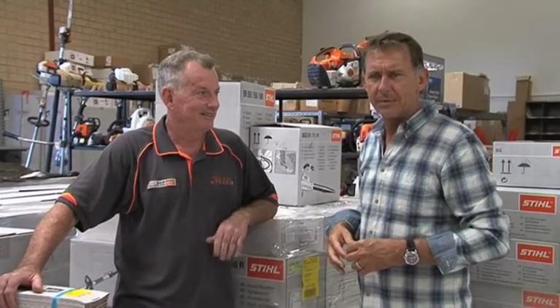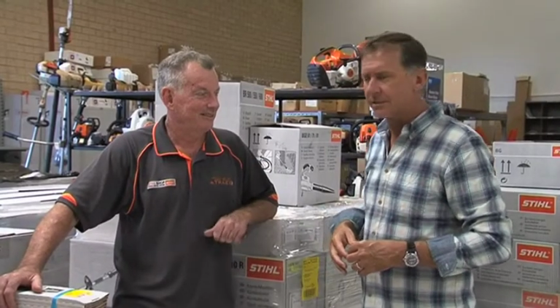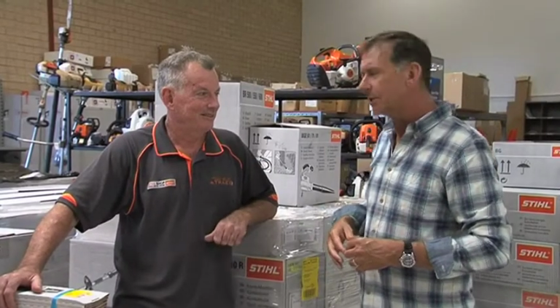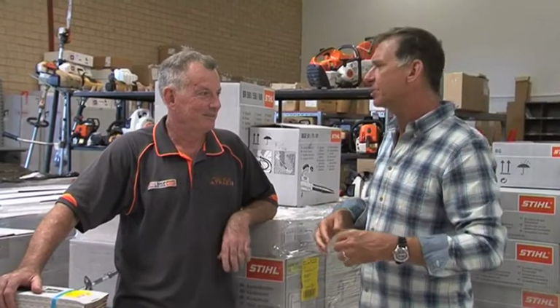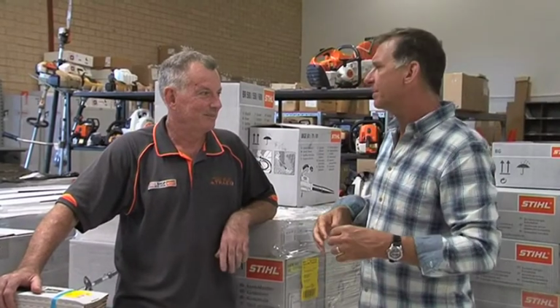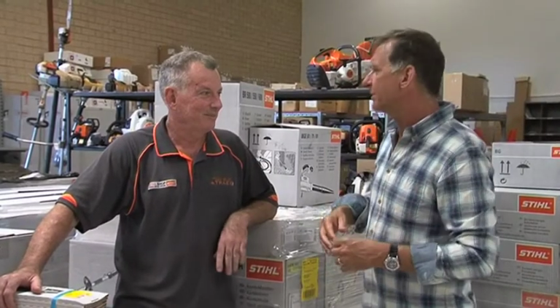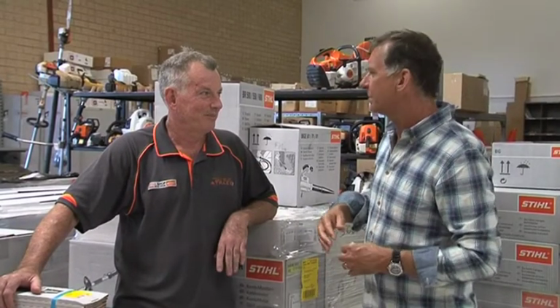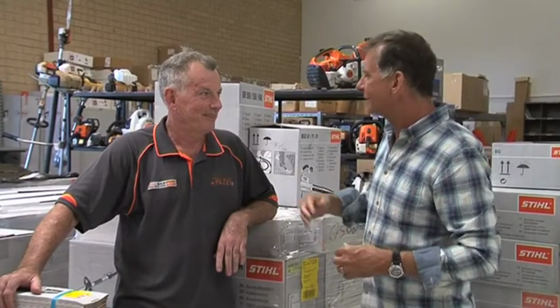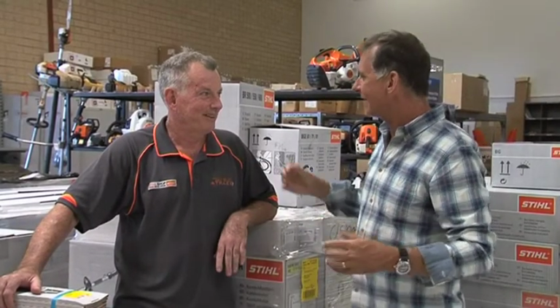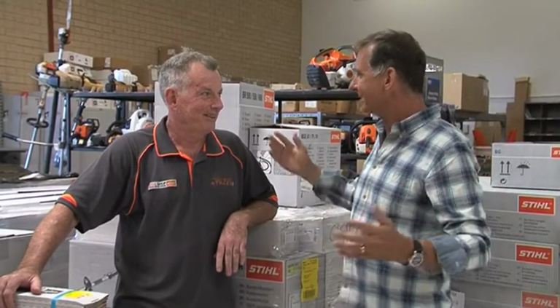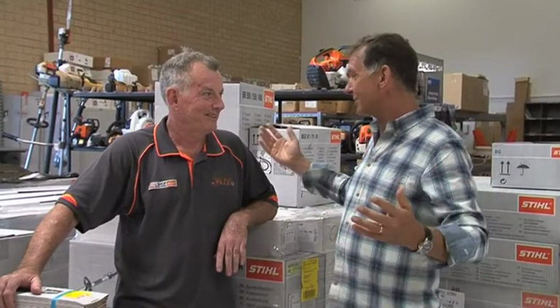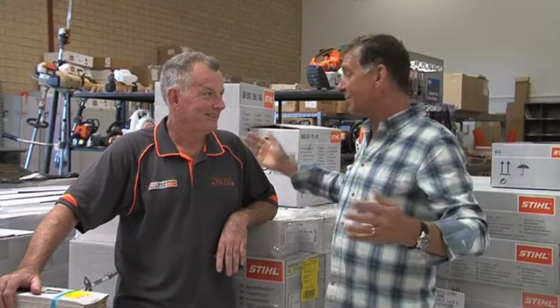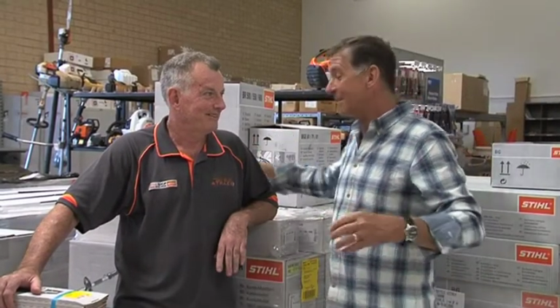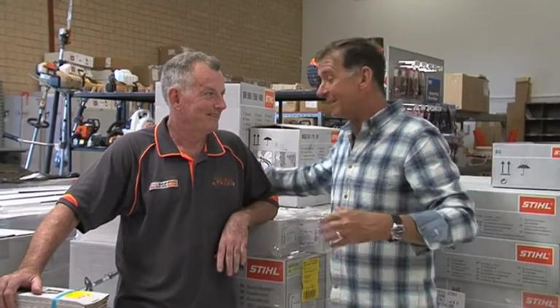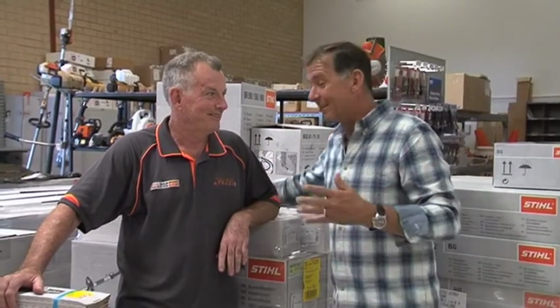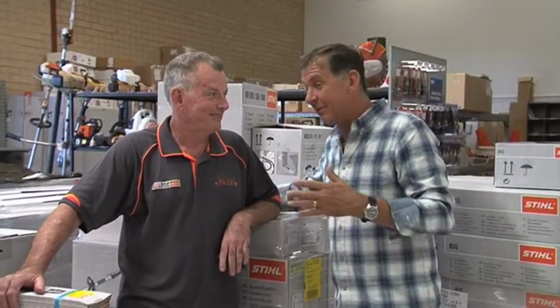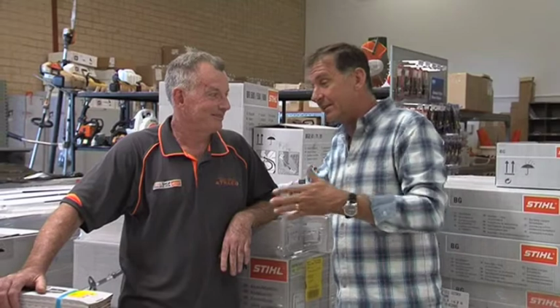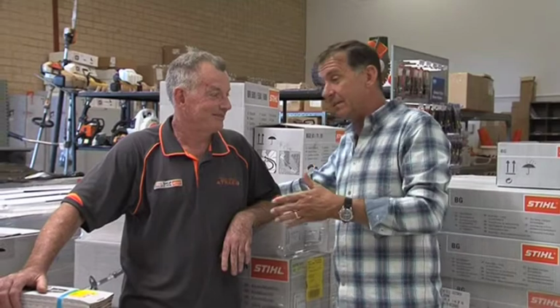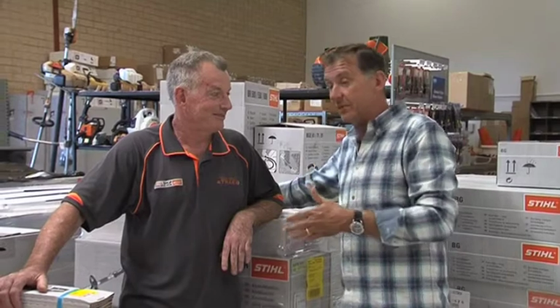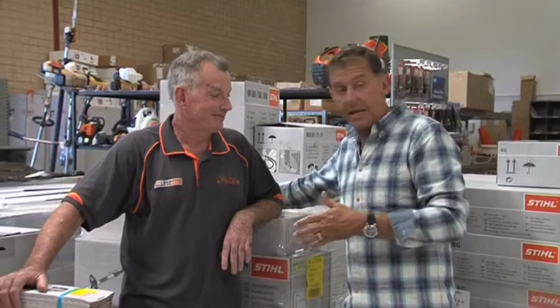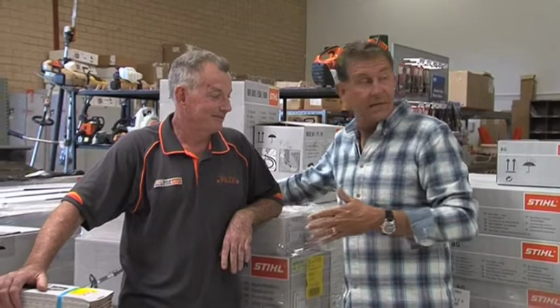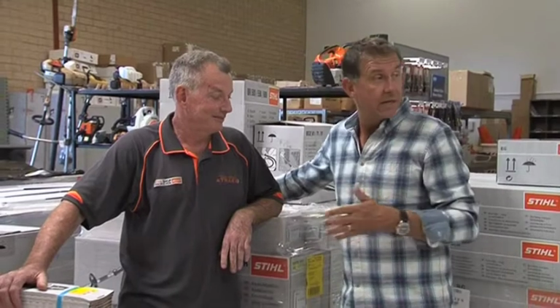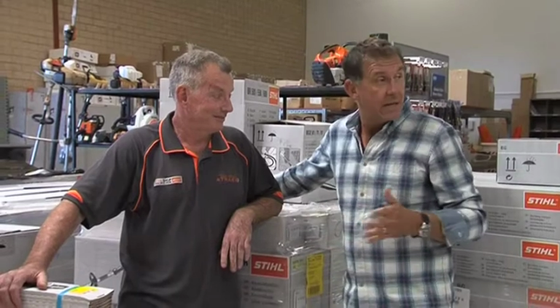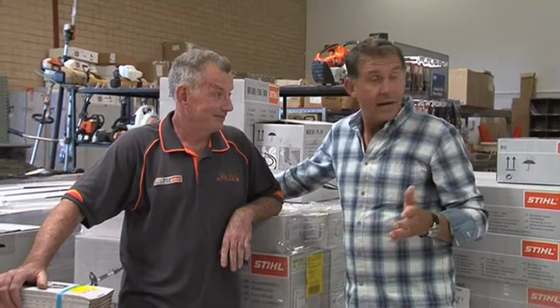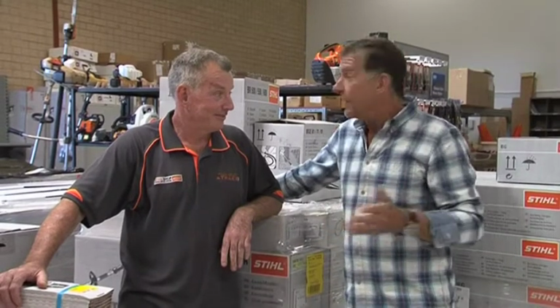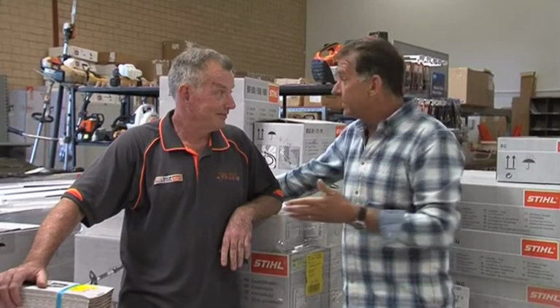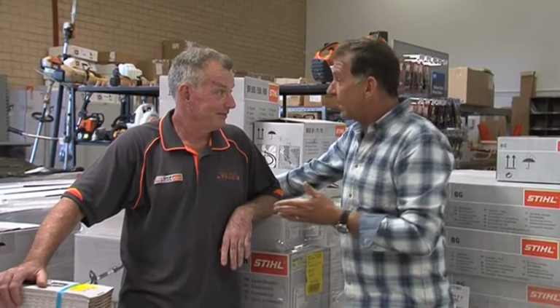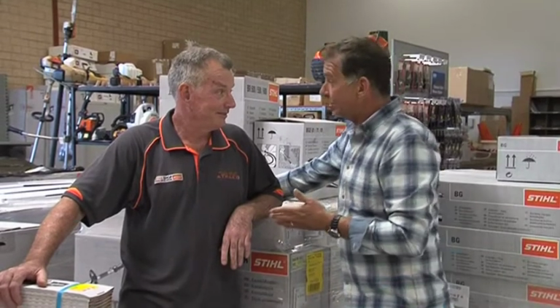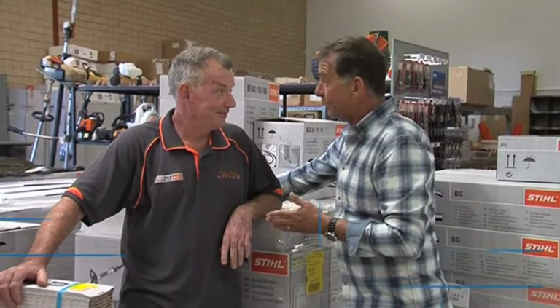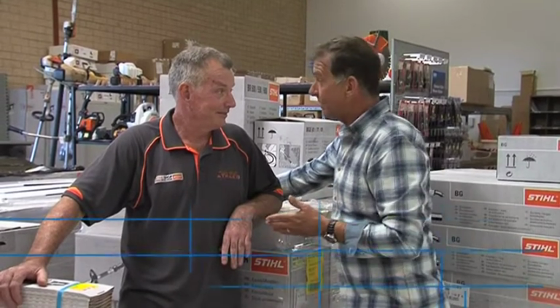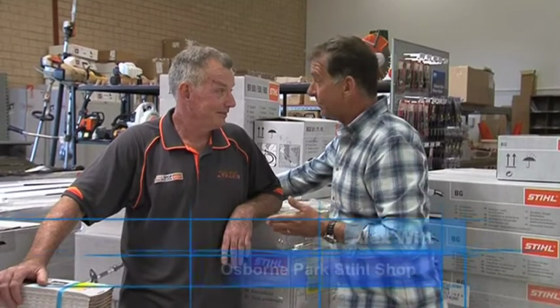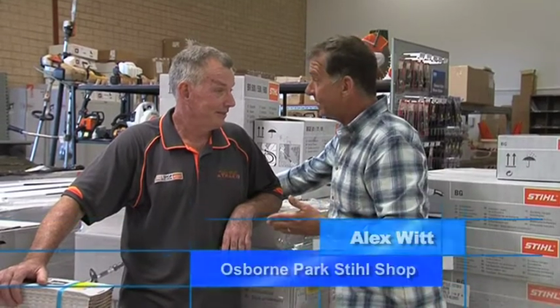I'm at the Stihl Shop with the wonderful Alex in Osborne Park. Alex, great to see you again. How's the shop going, by the way?